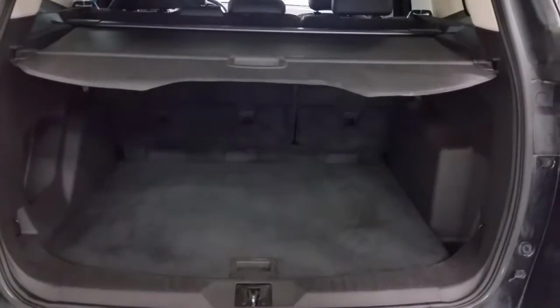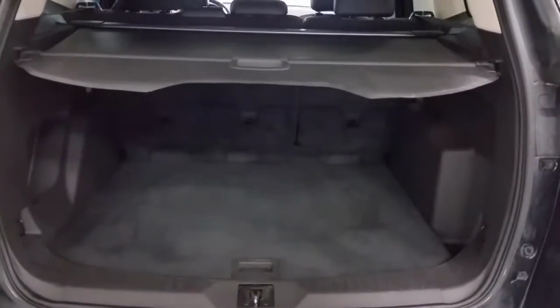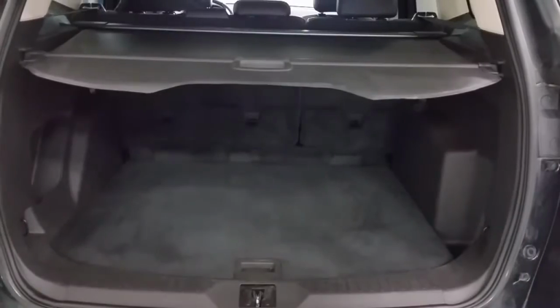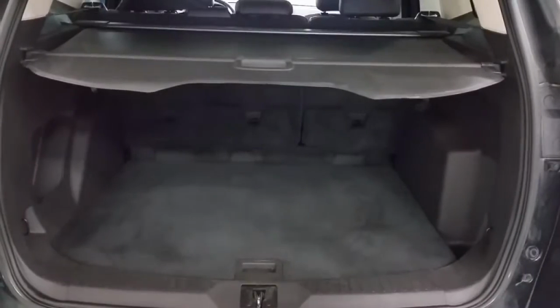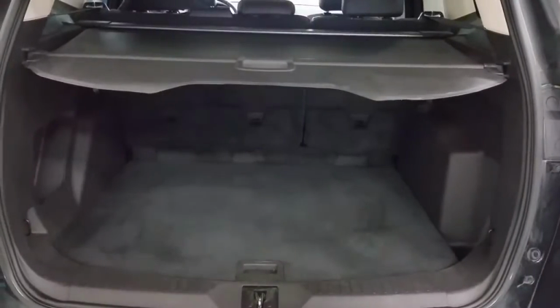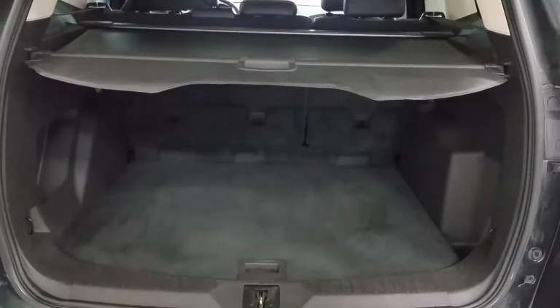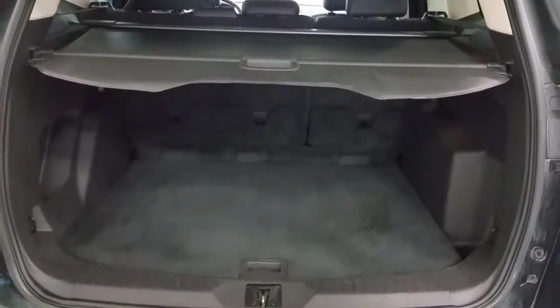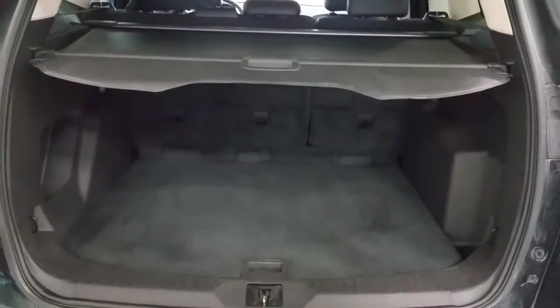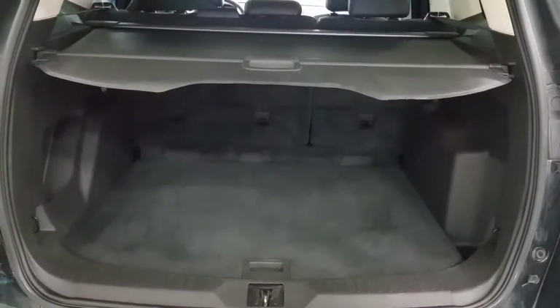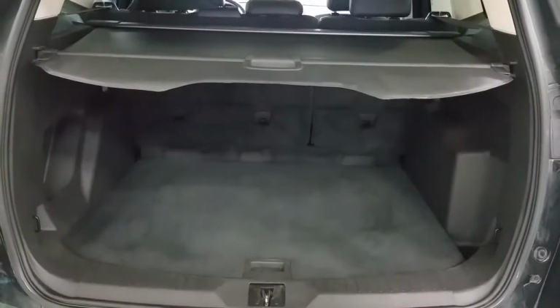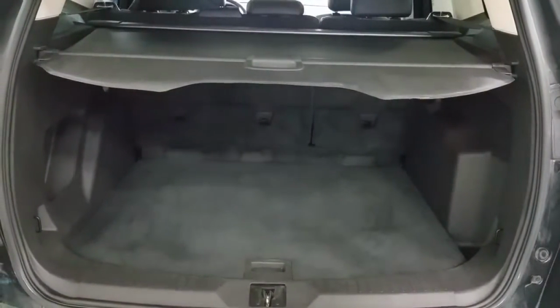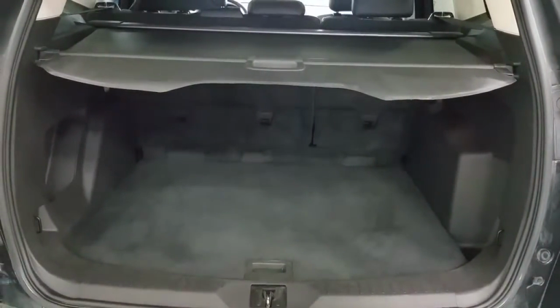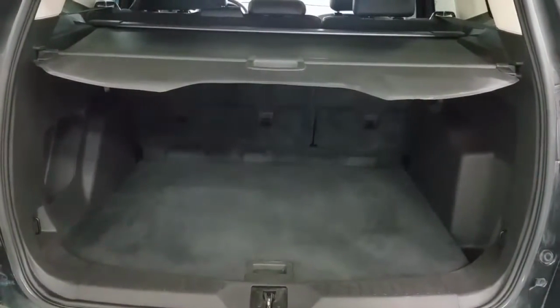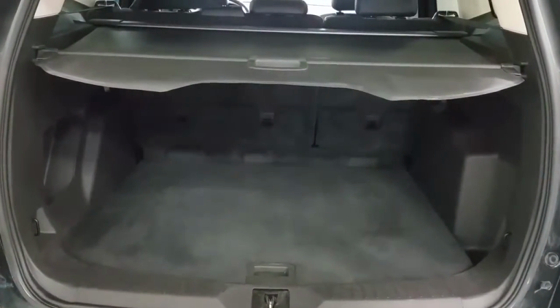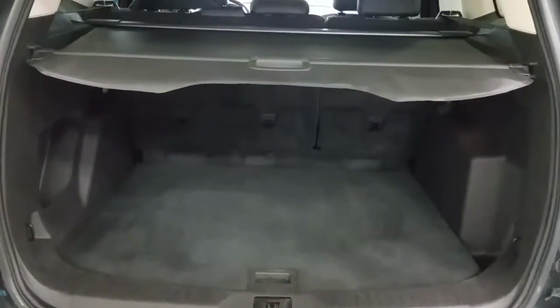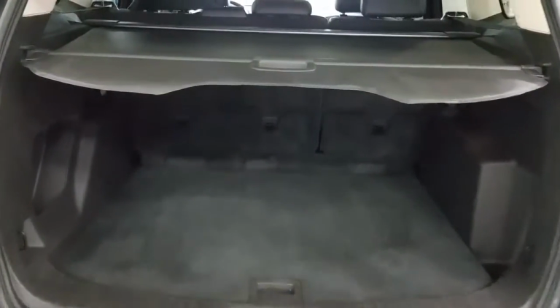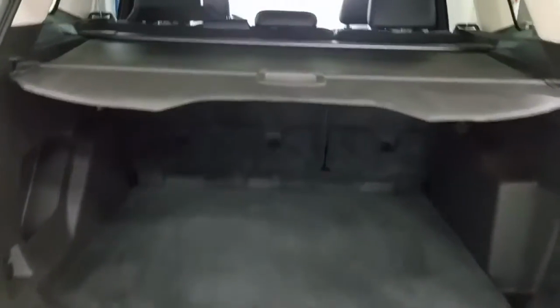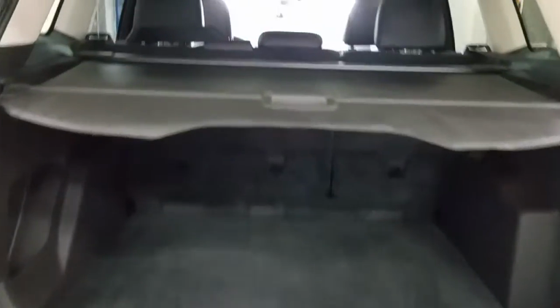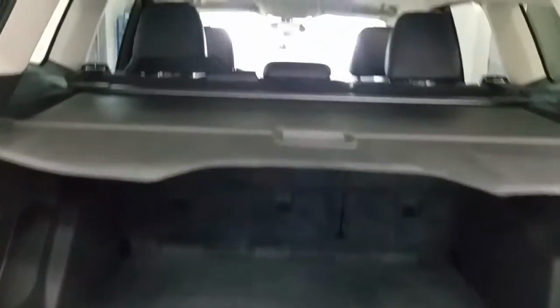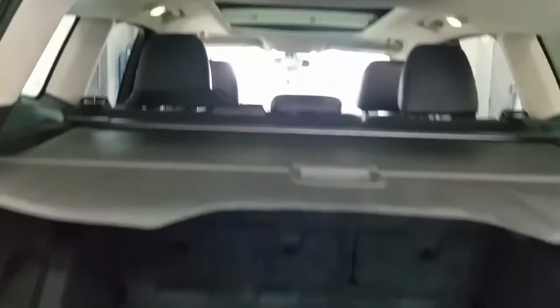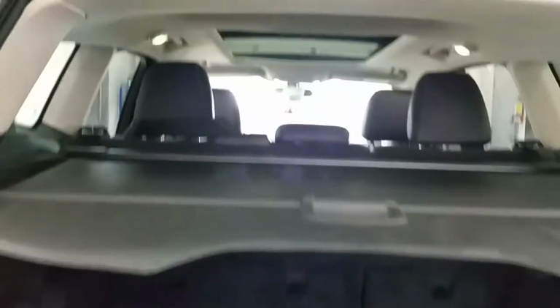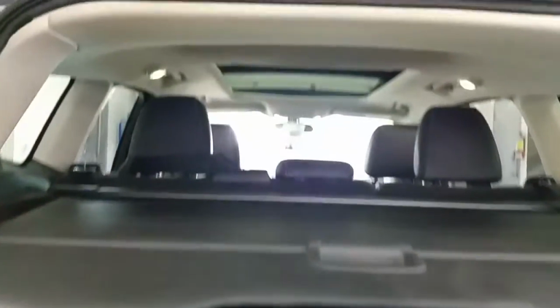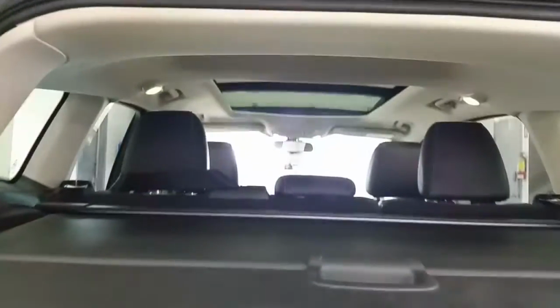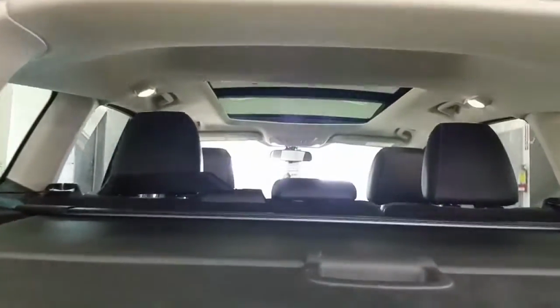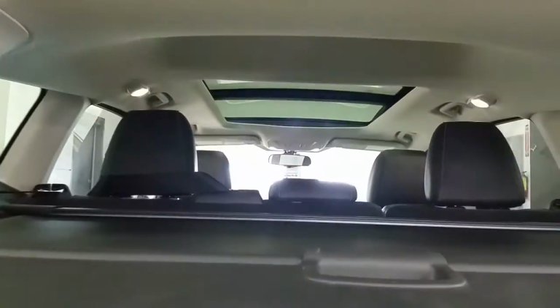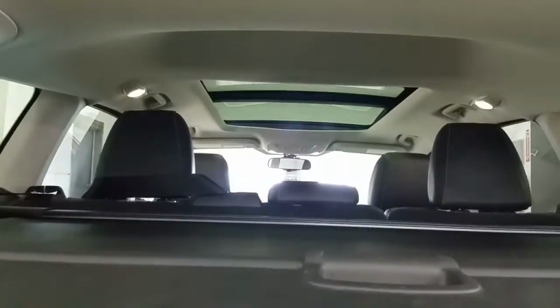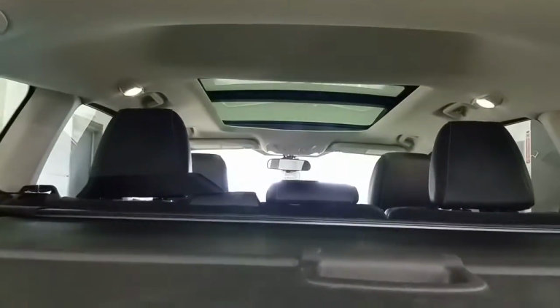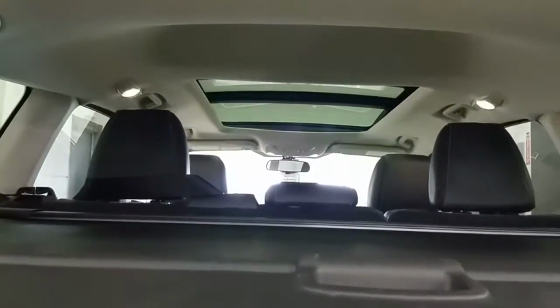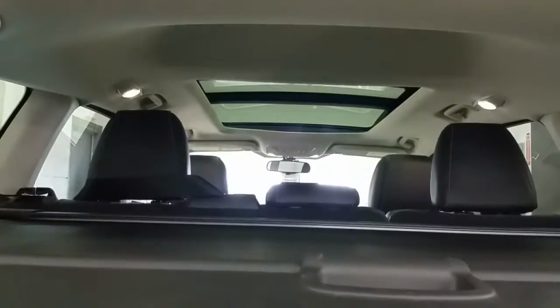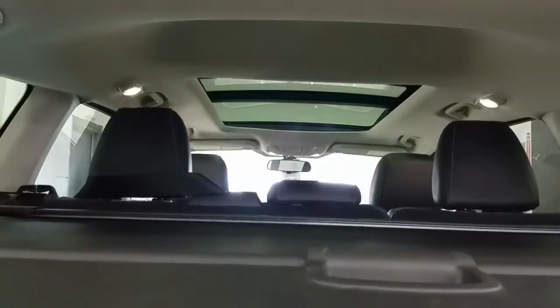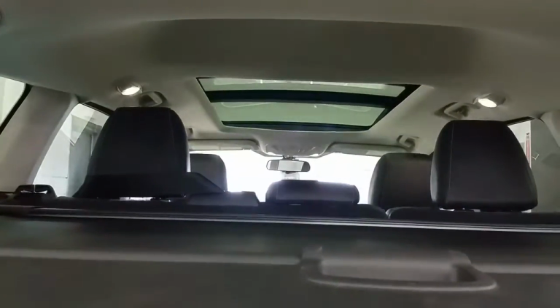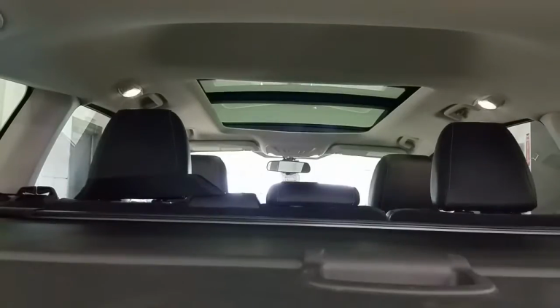In the back, we have a roll-away tonneau cover for the storage system, and a view of the large panoramic roof.